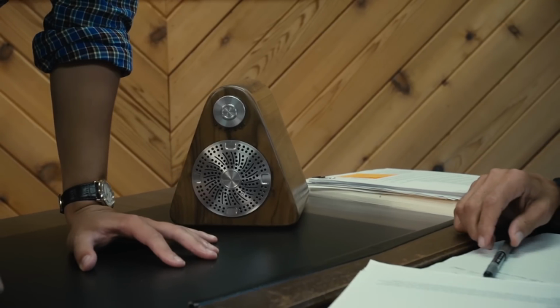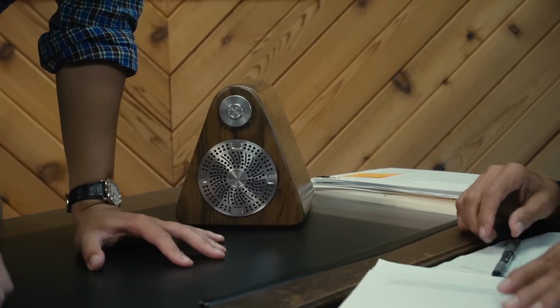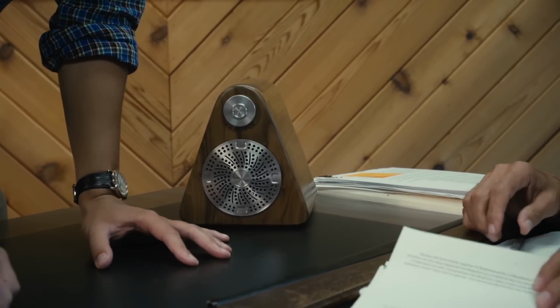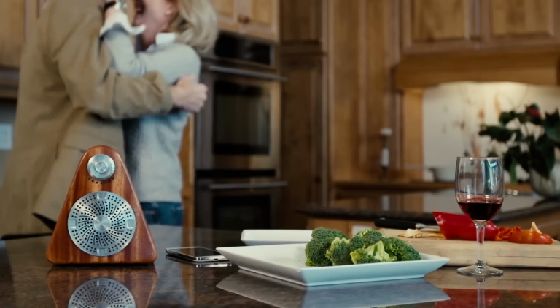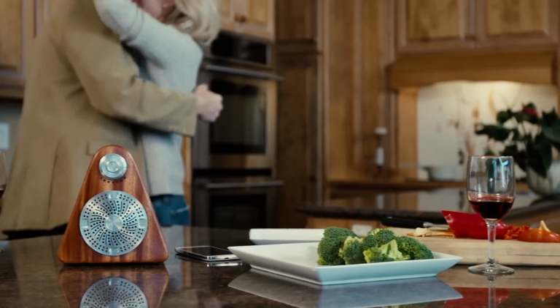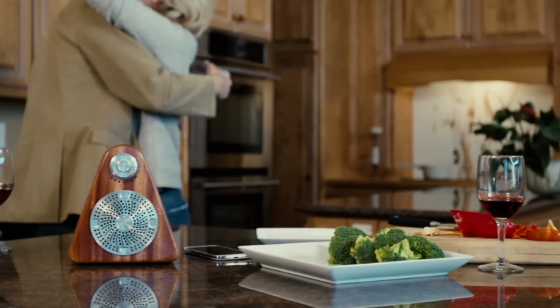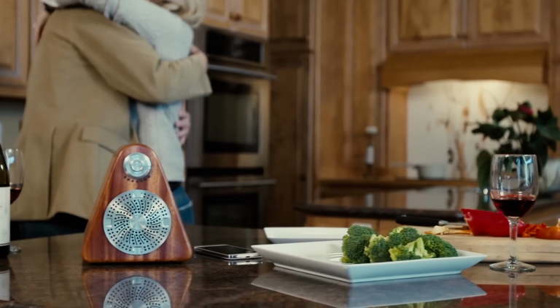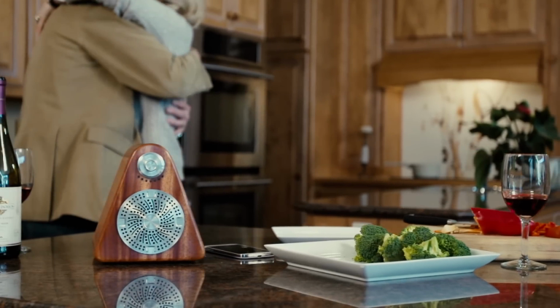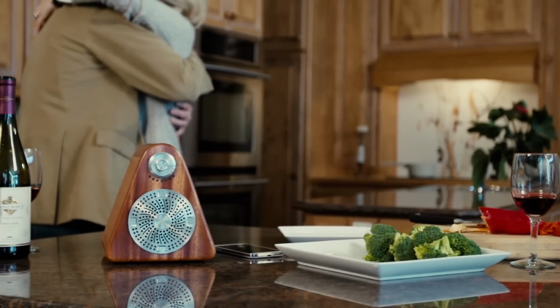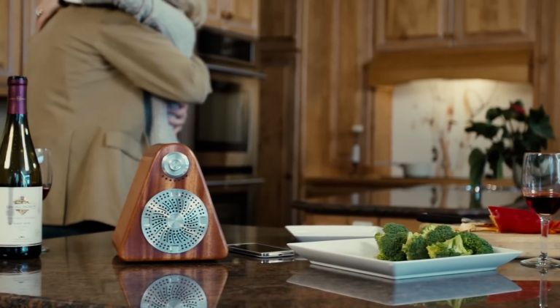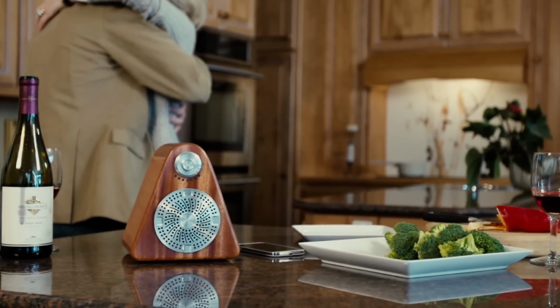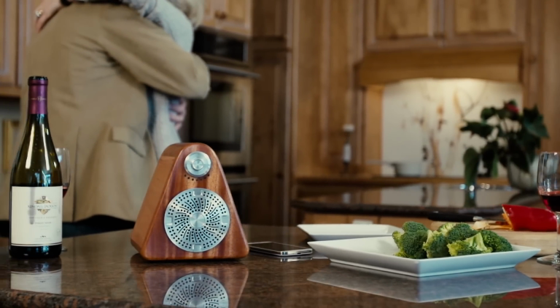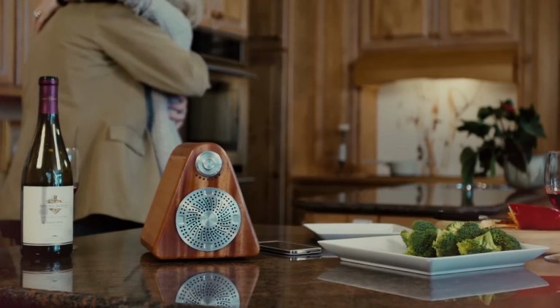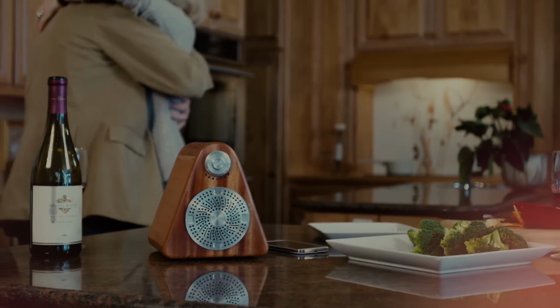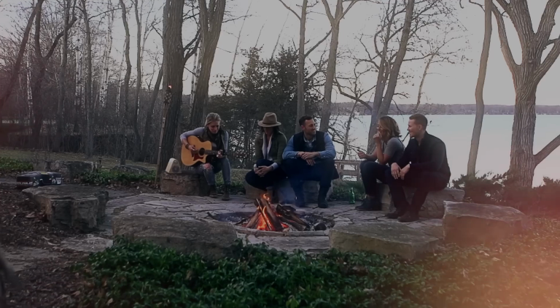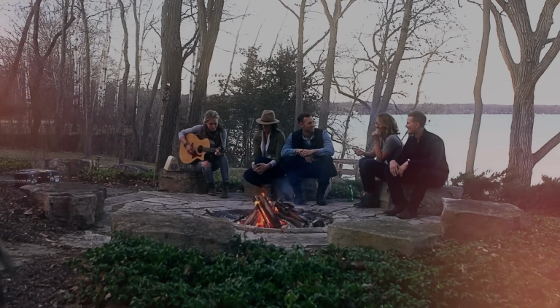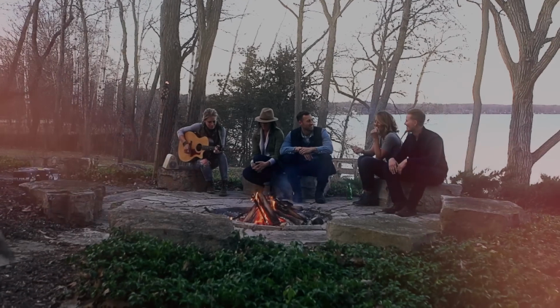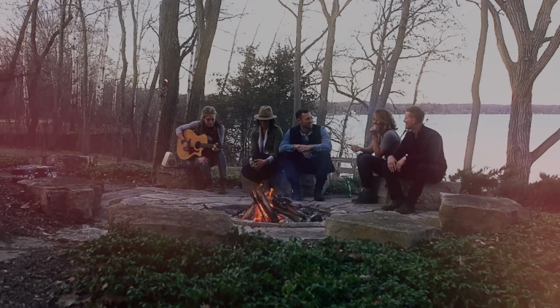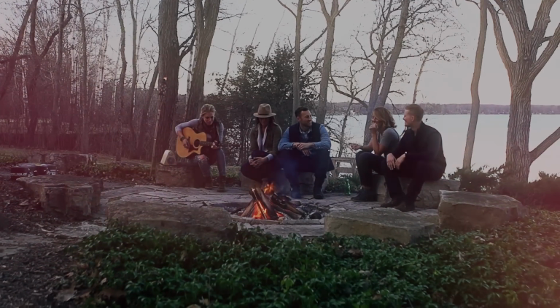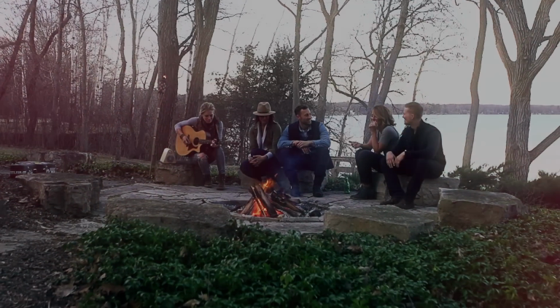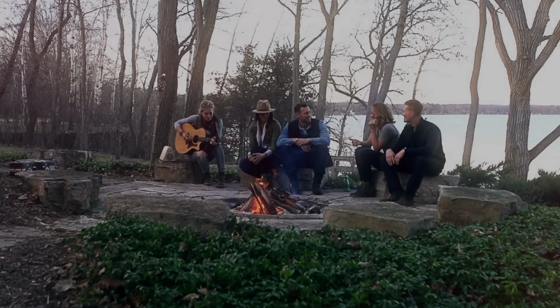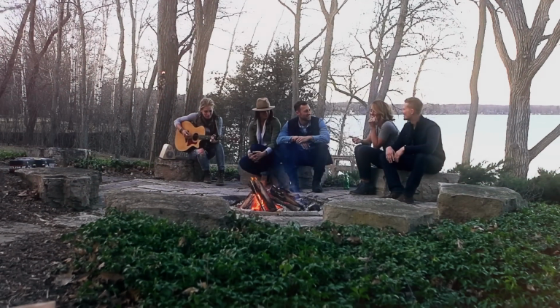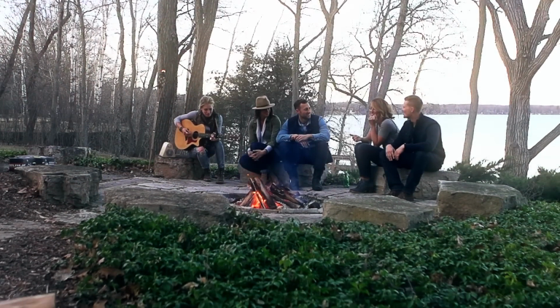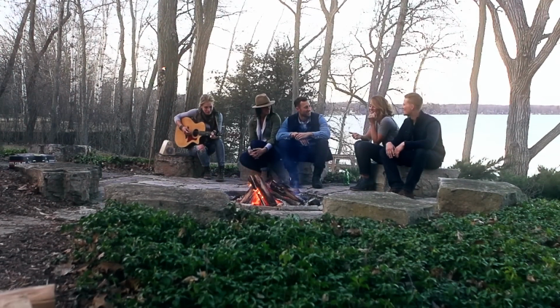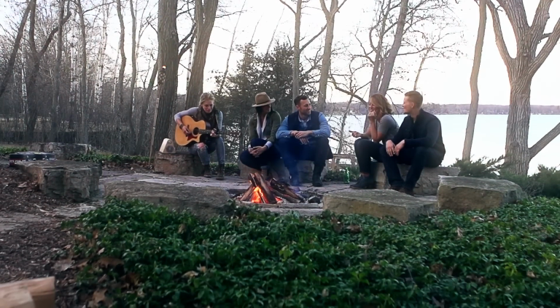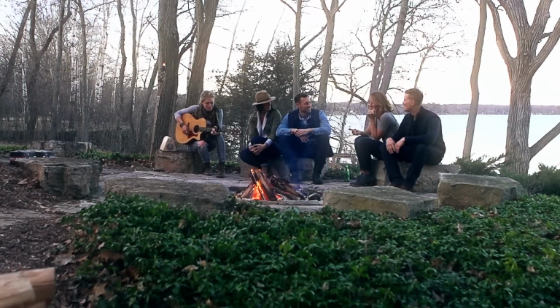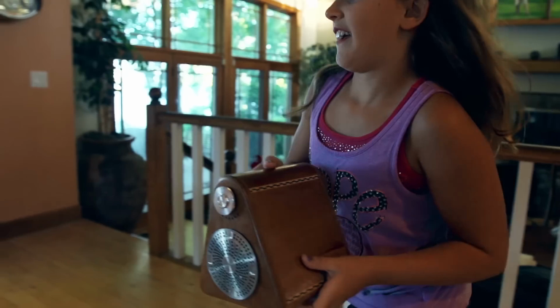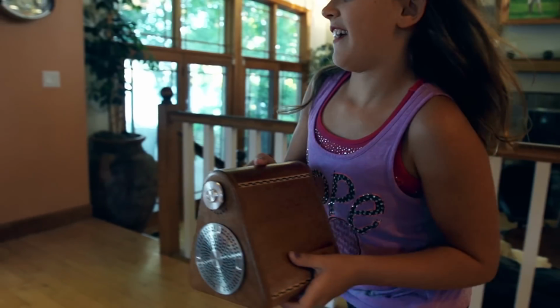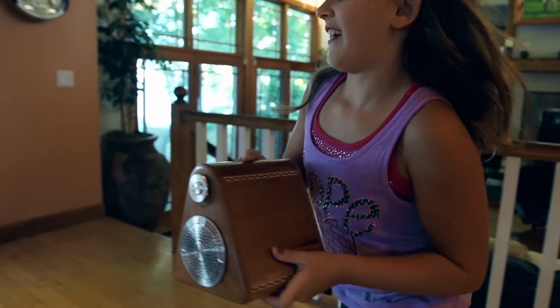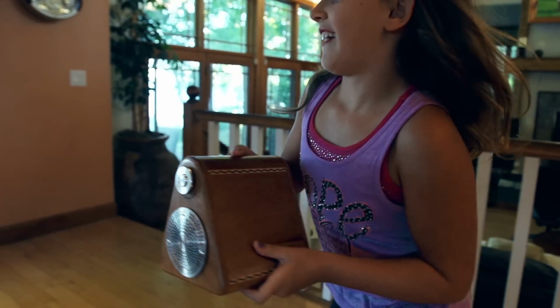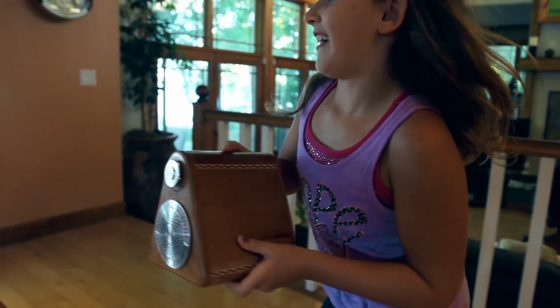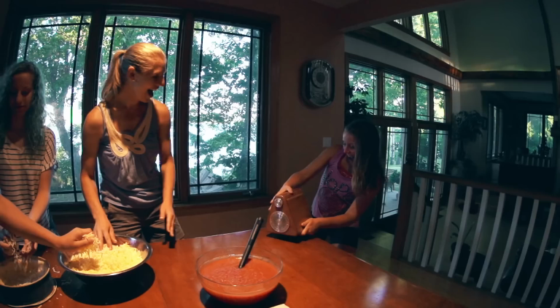Whether you're in for the night with your special someone, or just sitting around the campfire with friends, SiteOne speakers provide the soundtrack.